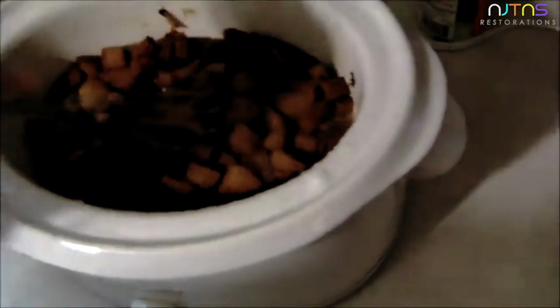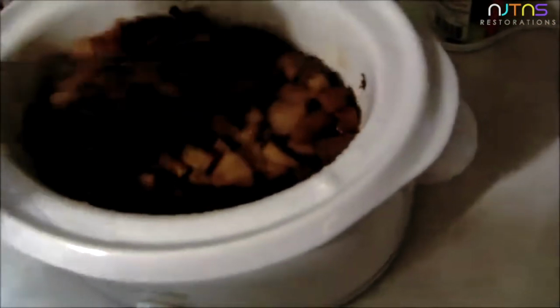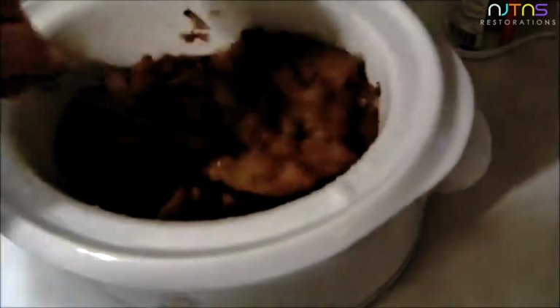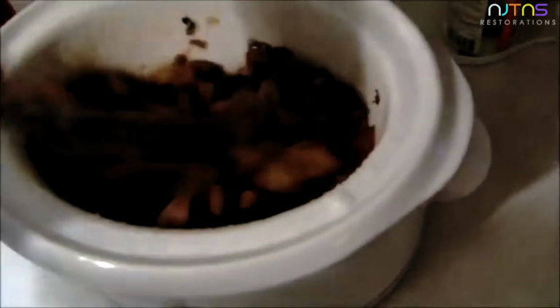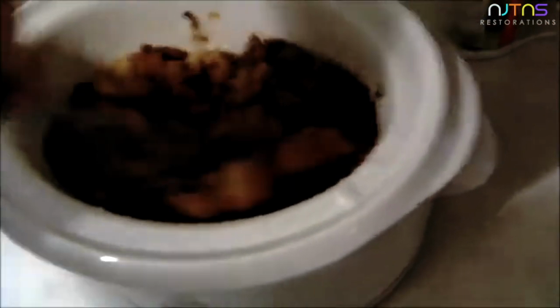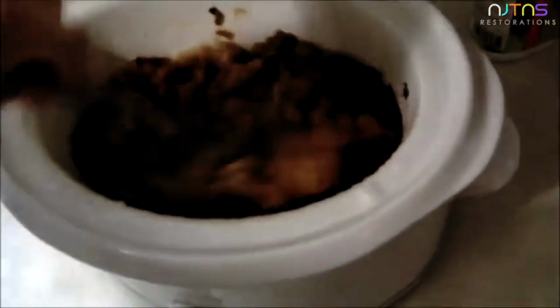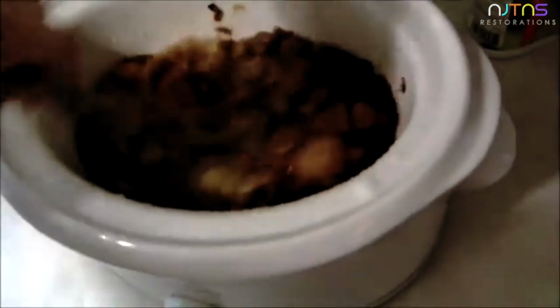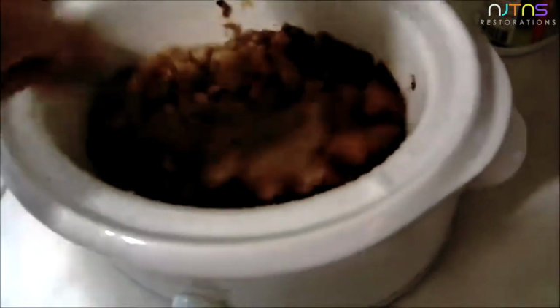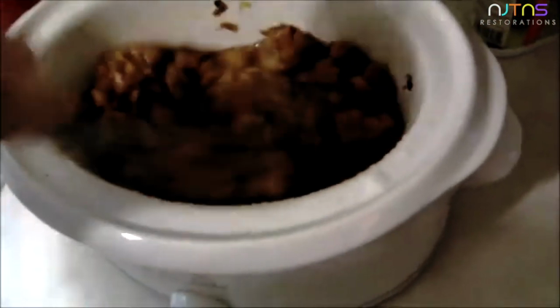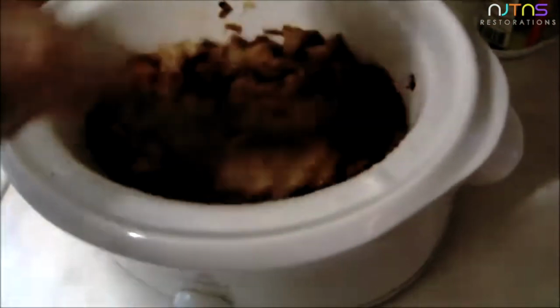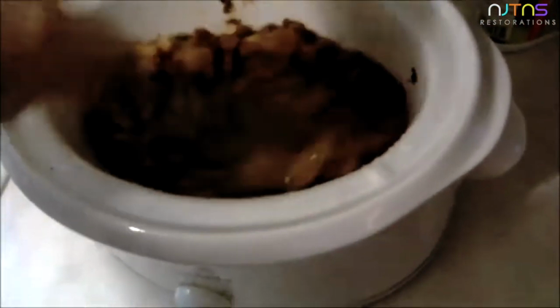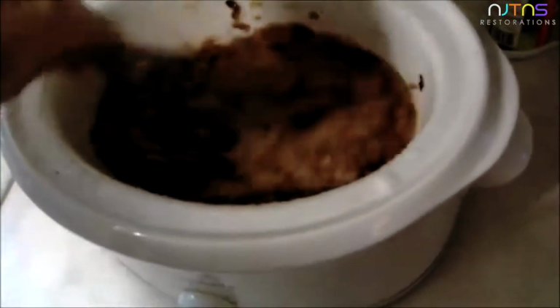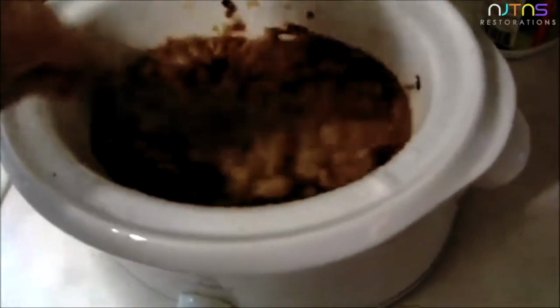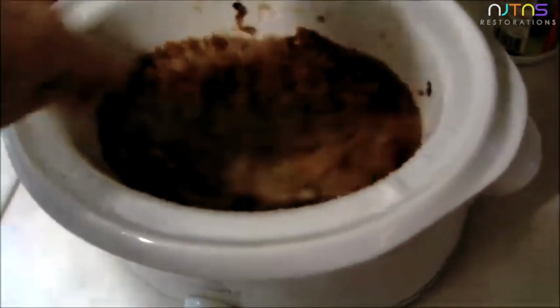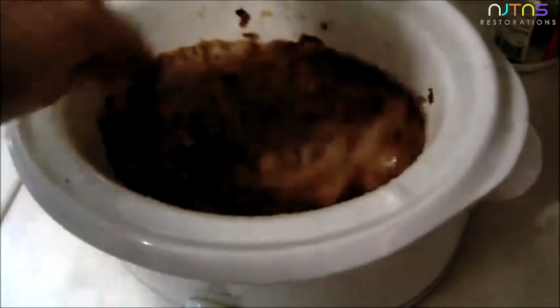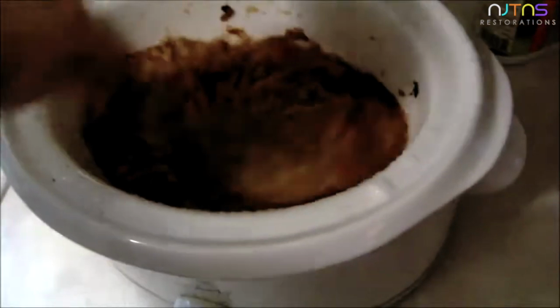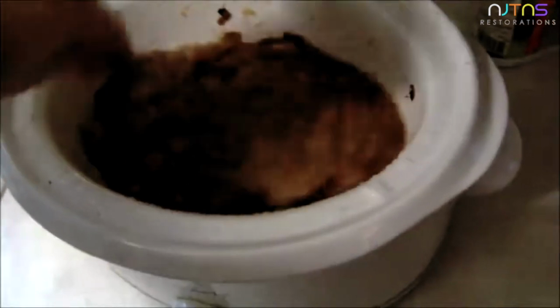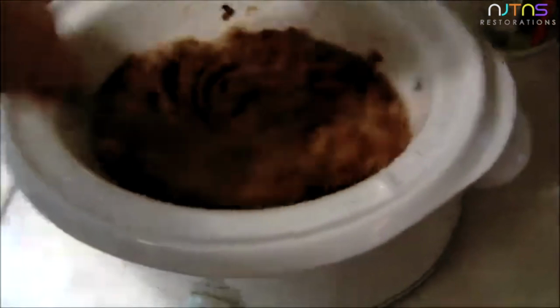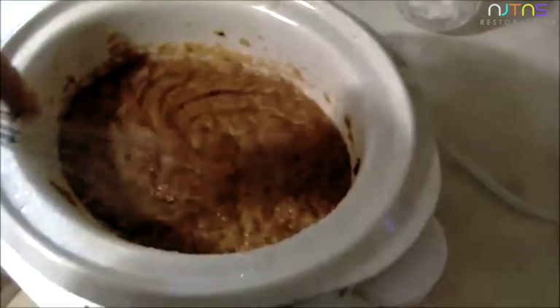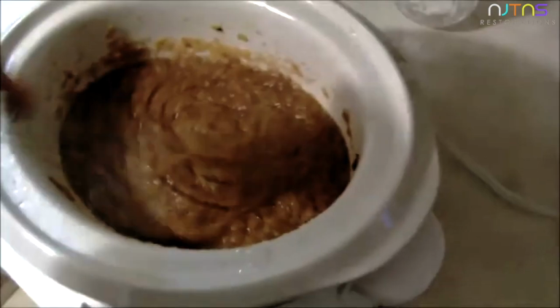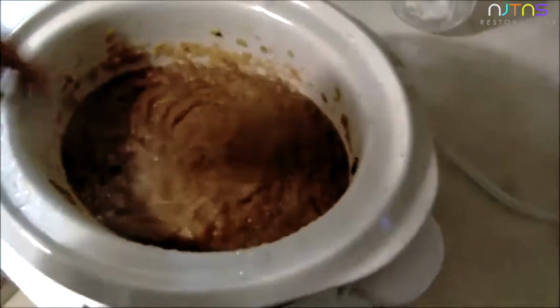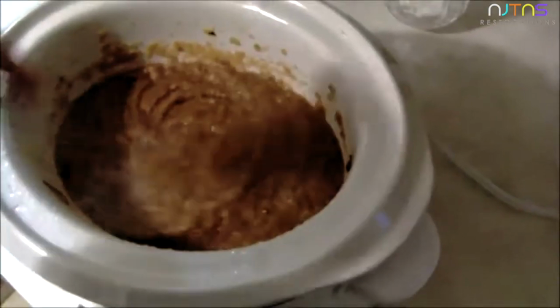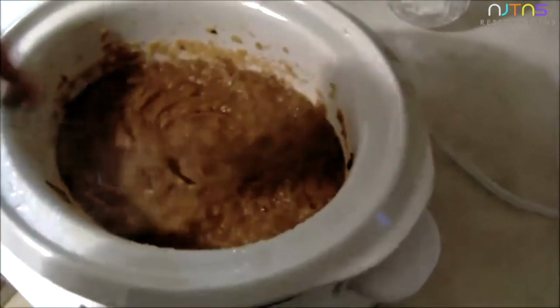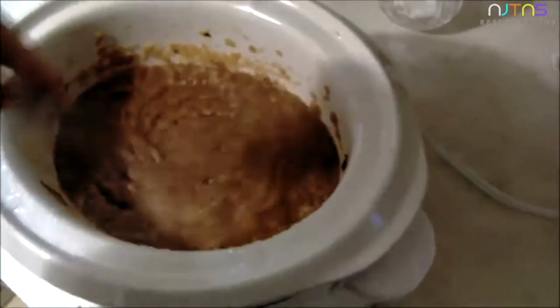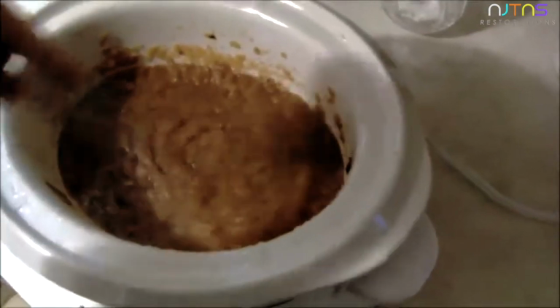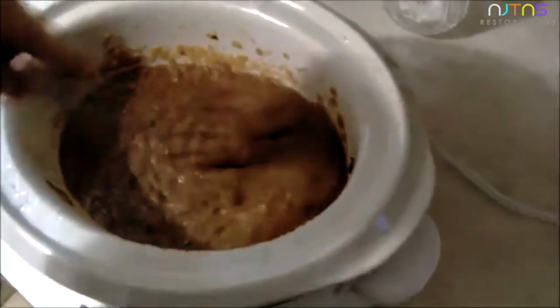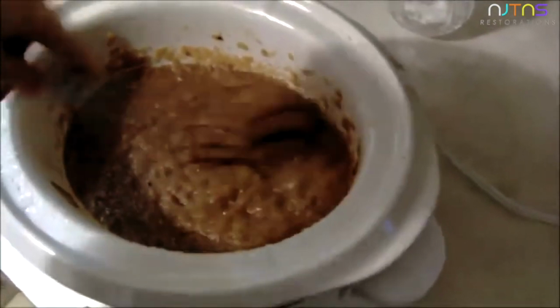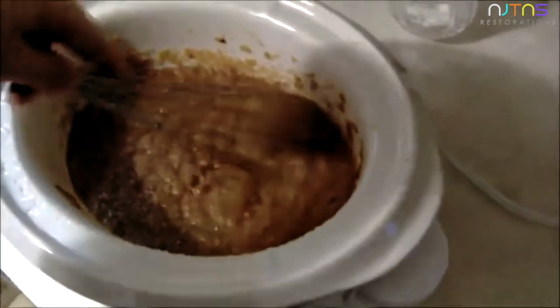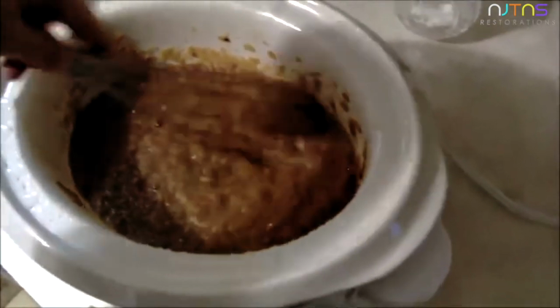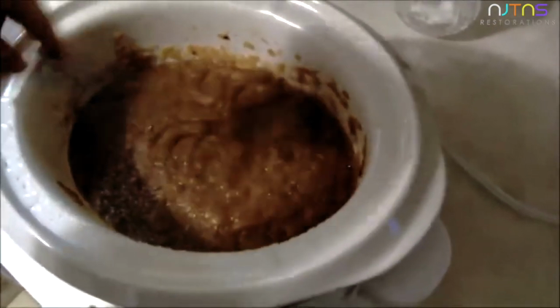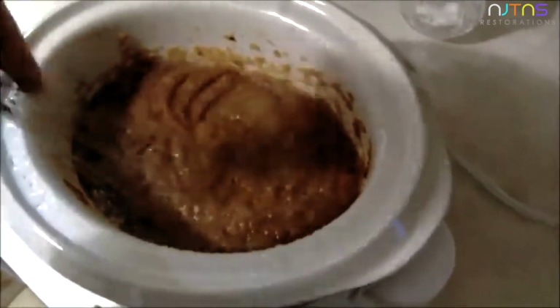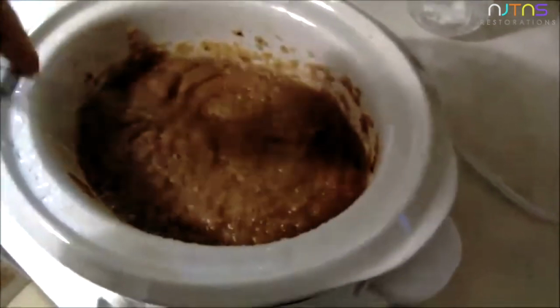After 12 hours they're going to be cooked down. Take your whisk and just whisk them to make them smooth. After you've whisked them for a few minutes, then you're going to add your ingredients.